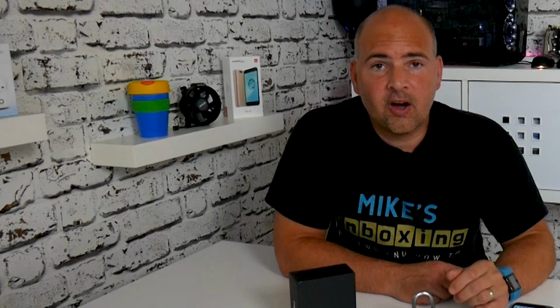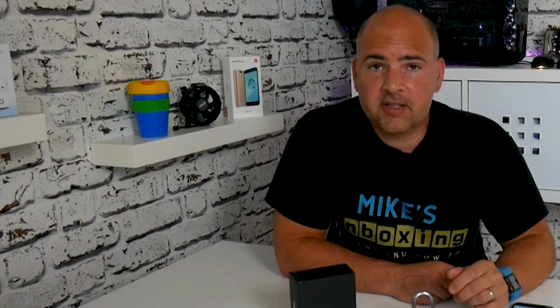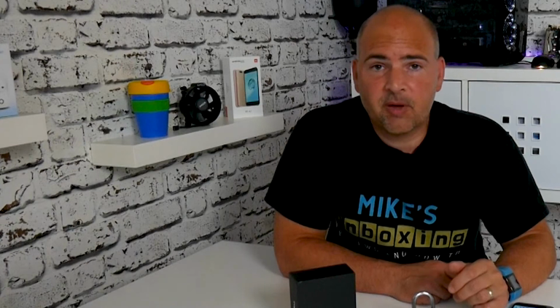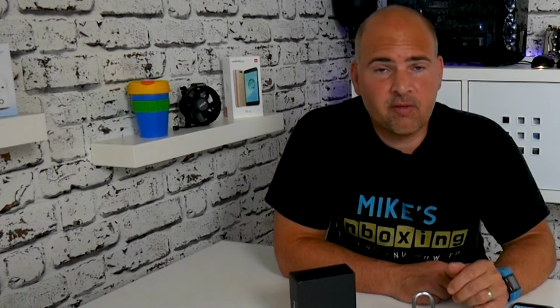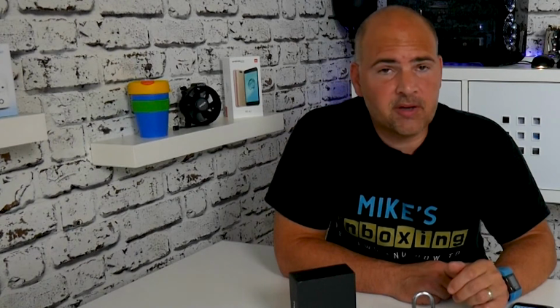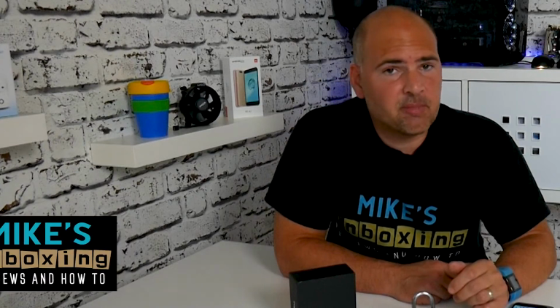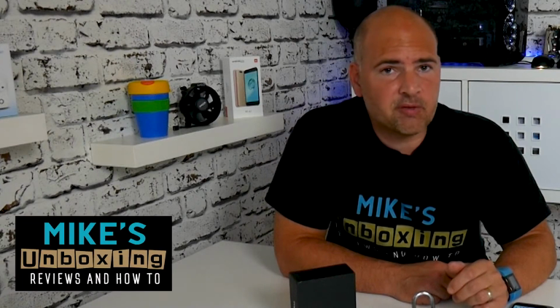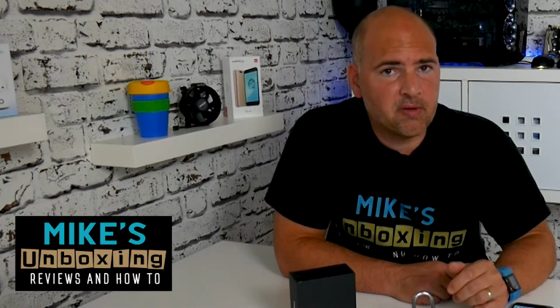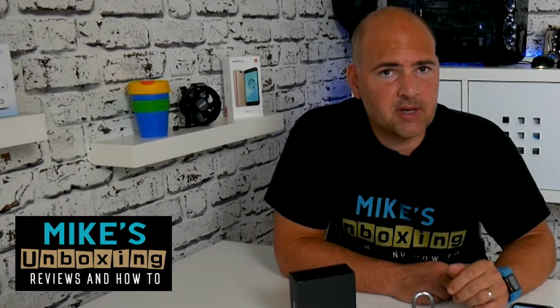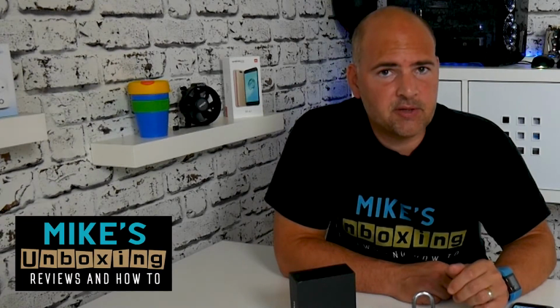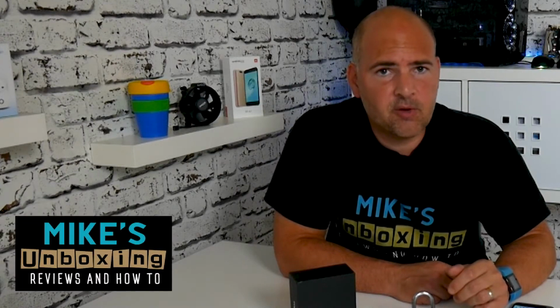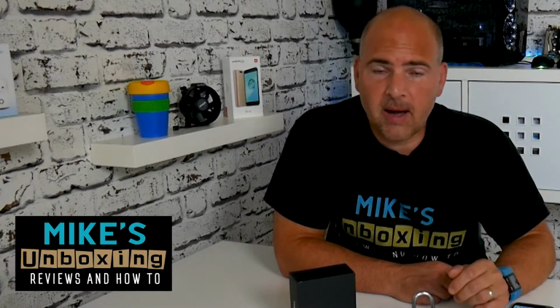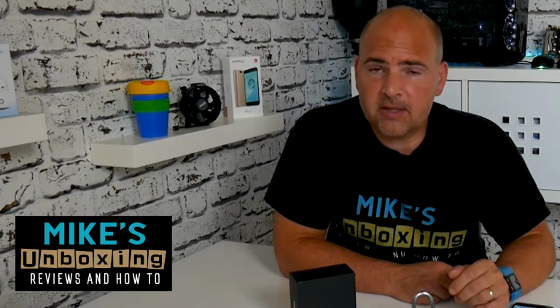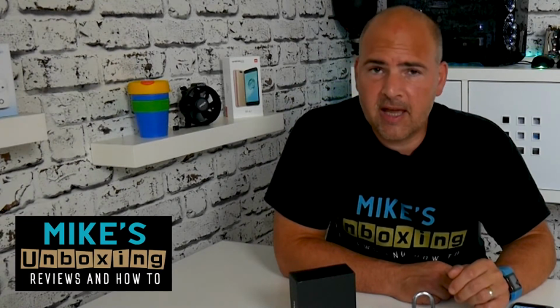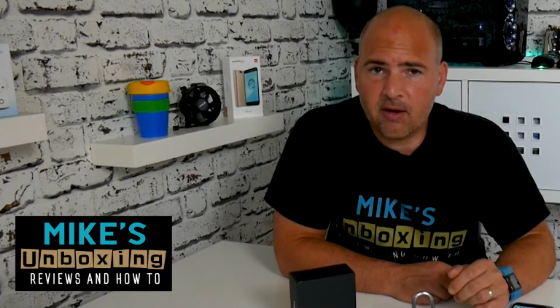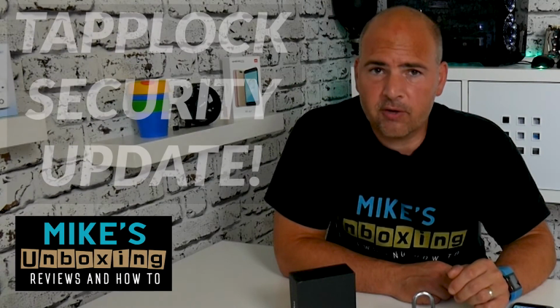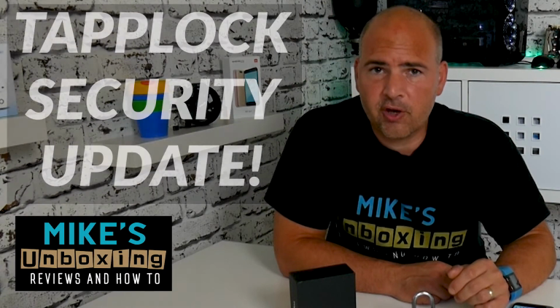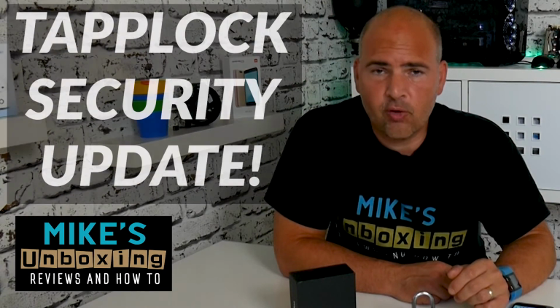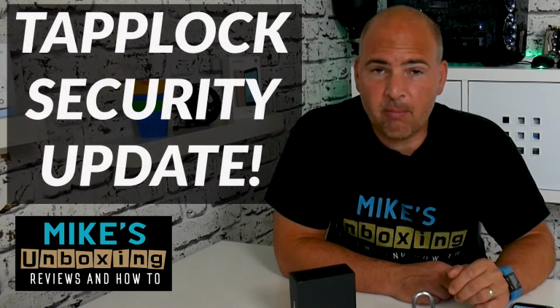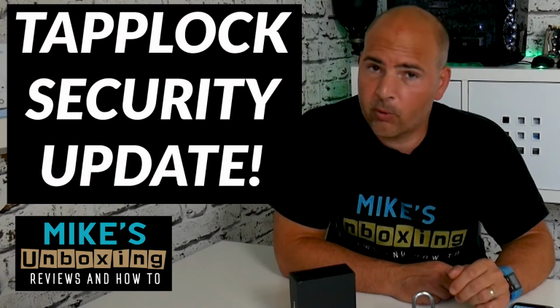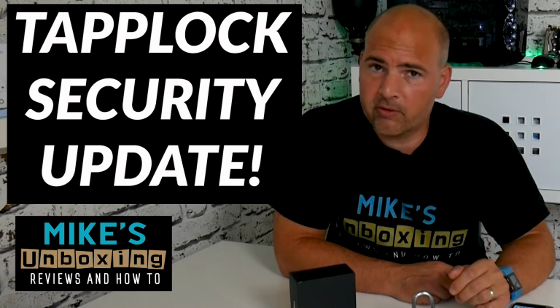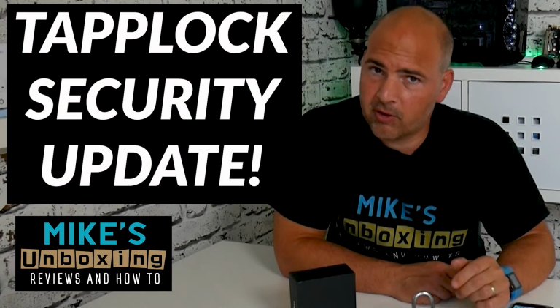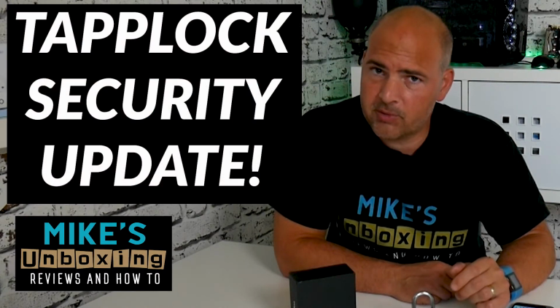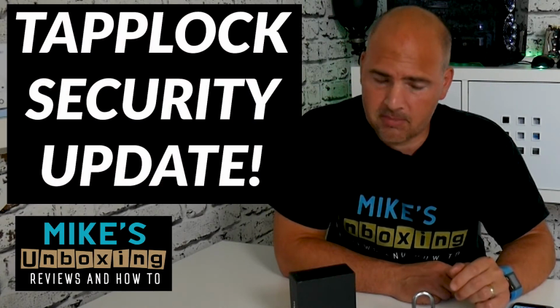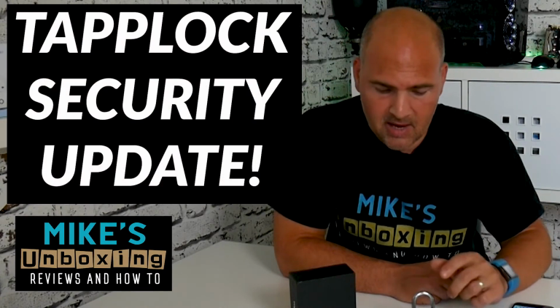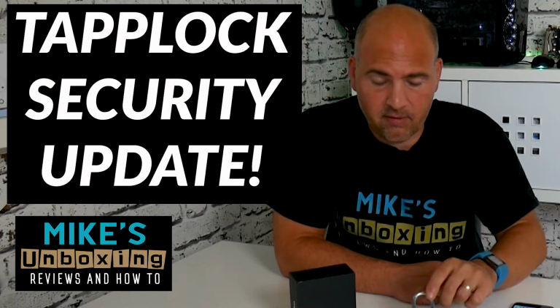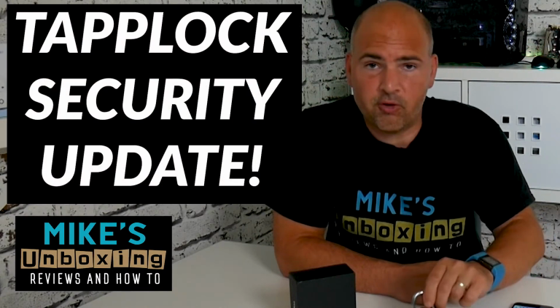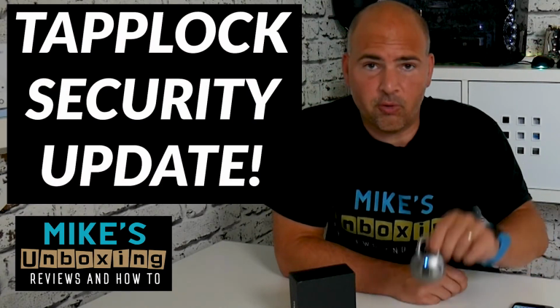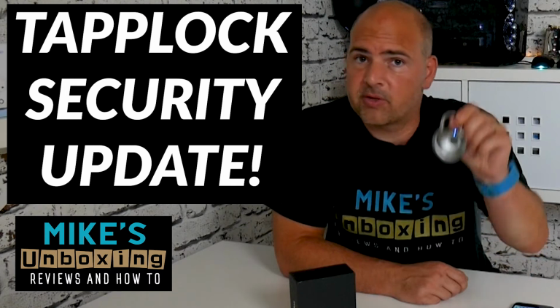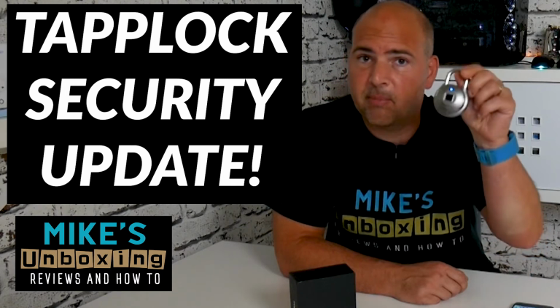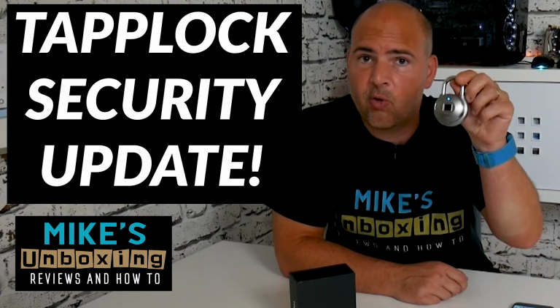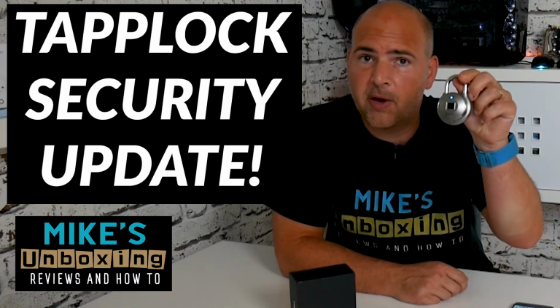Hi, this is Mike from Mike's Unboxing Reviews and How To, and today I'm going to show you an important security update for your TapLock 1.